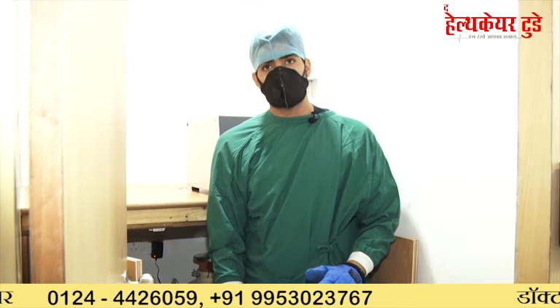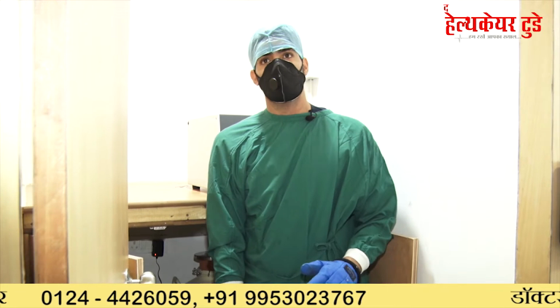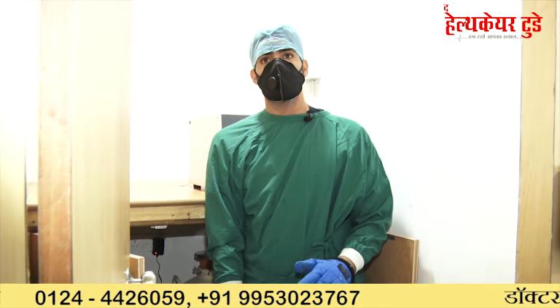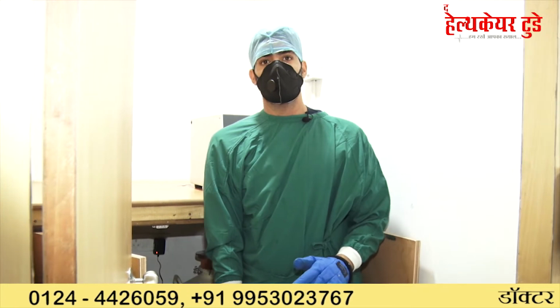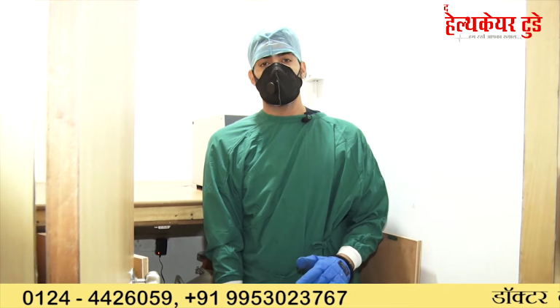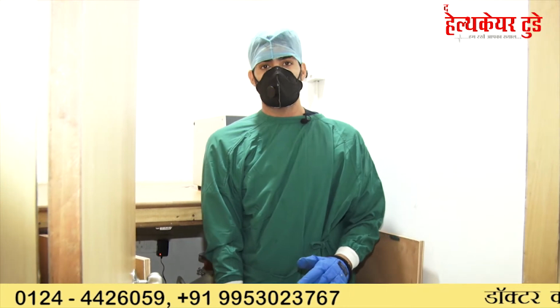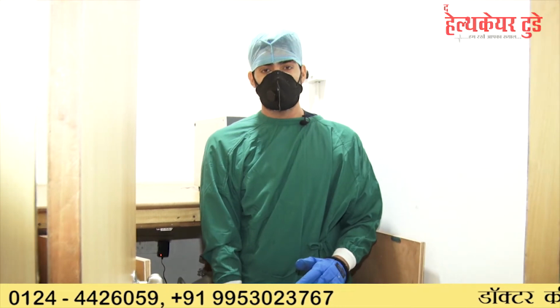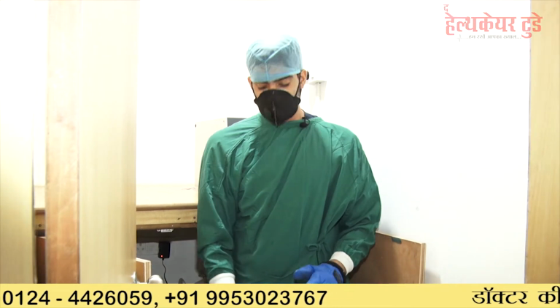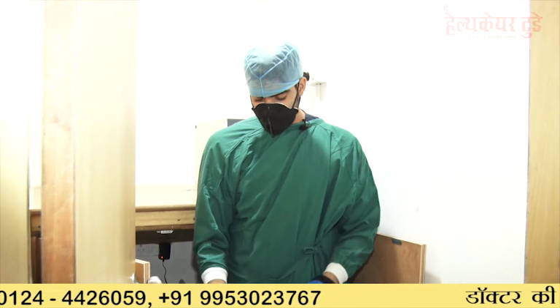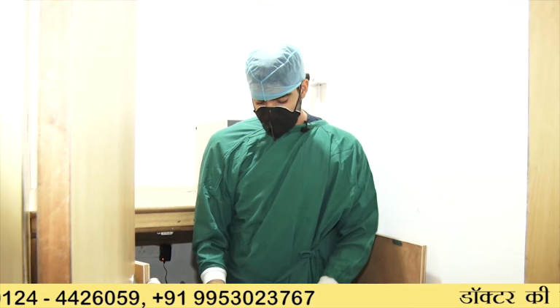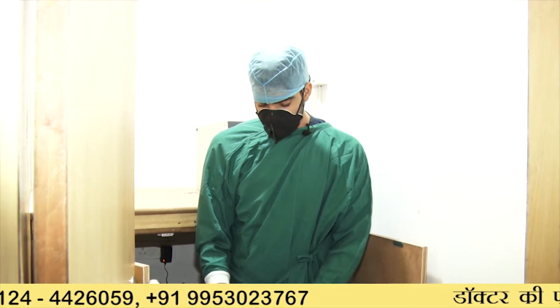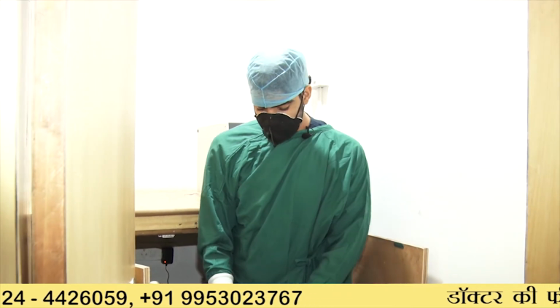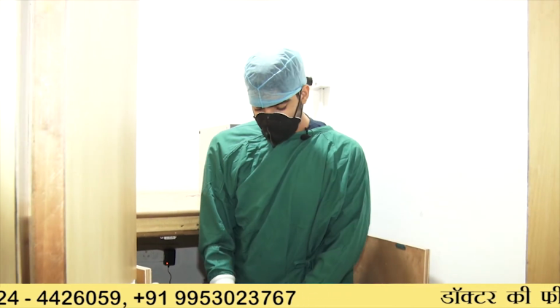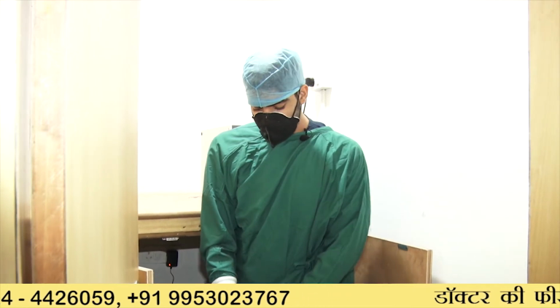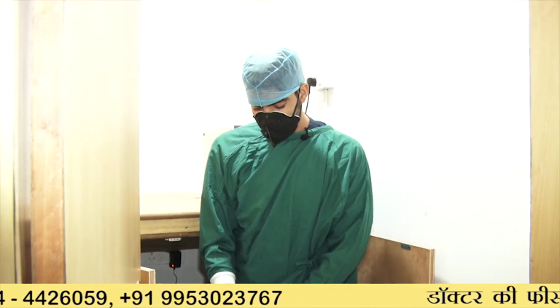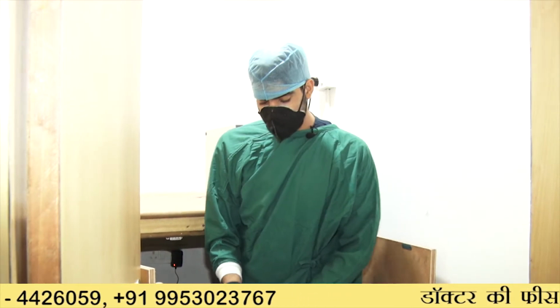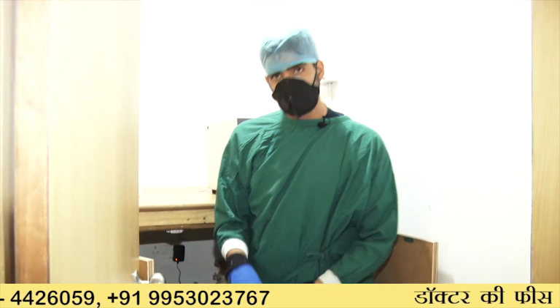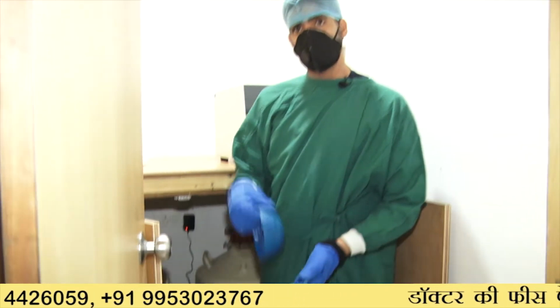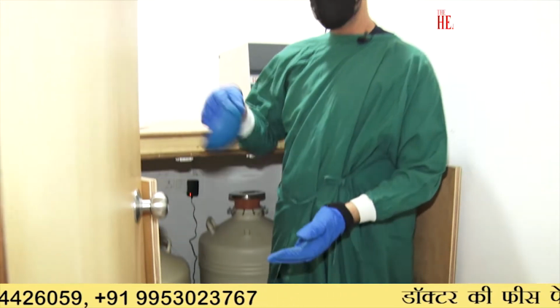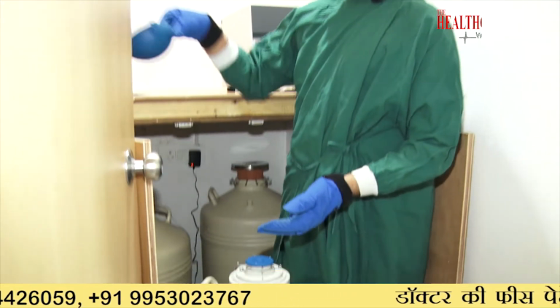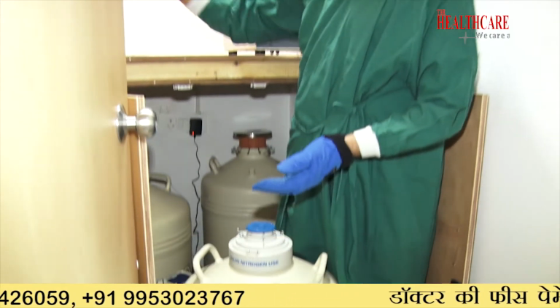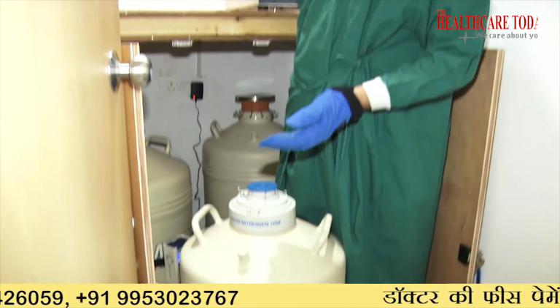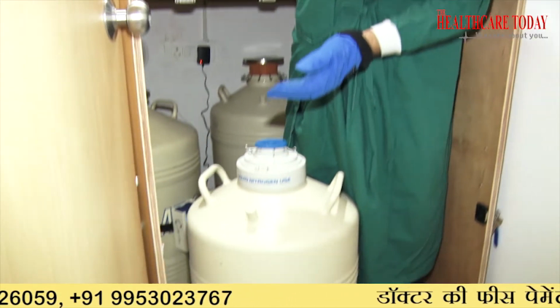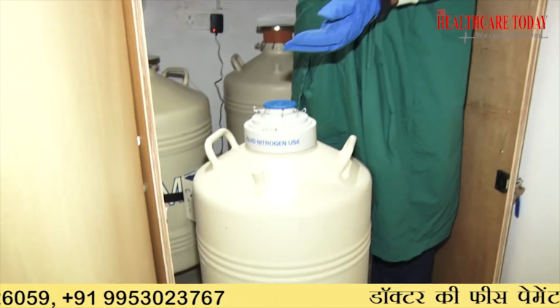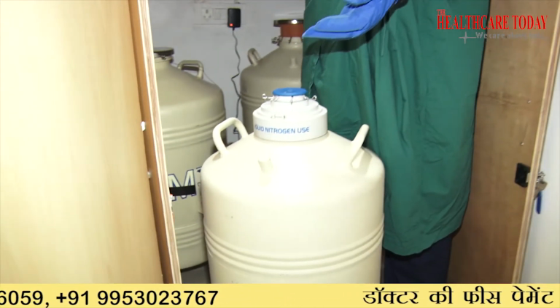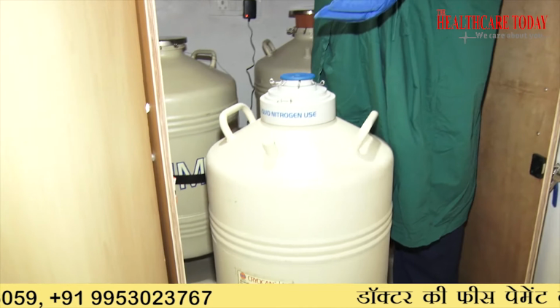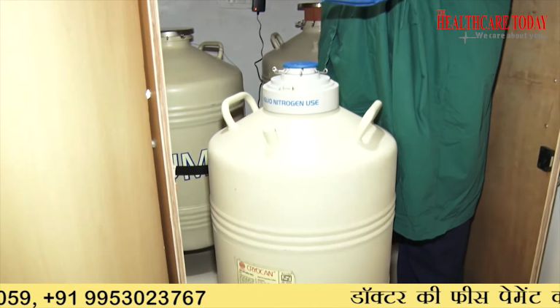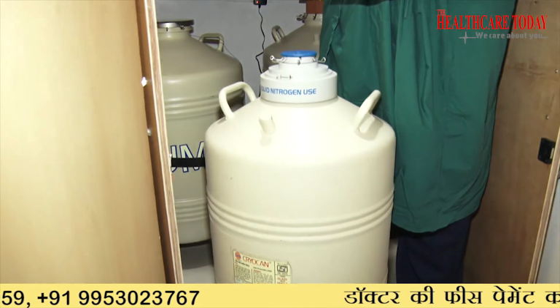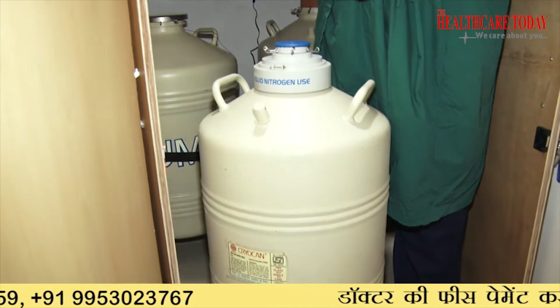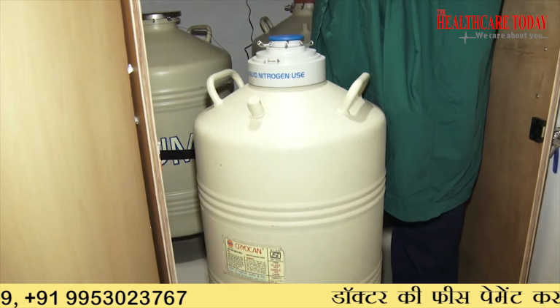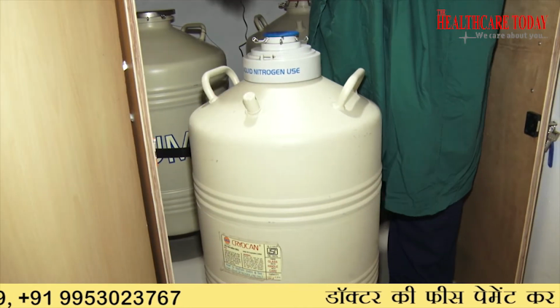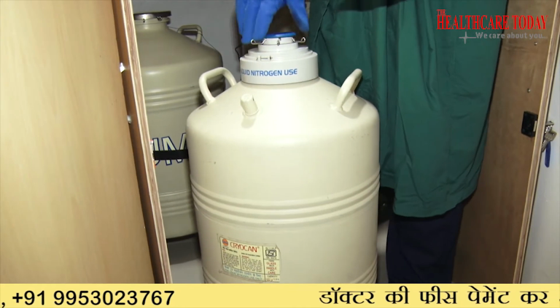This is our storage liquid nitrogen tank, in which we store excess liquid nitrogen to top up our main tanks on a weekly basis.